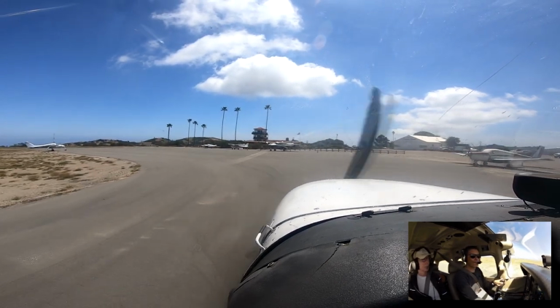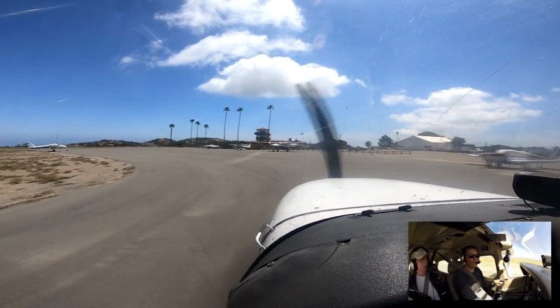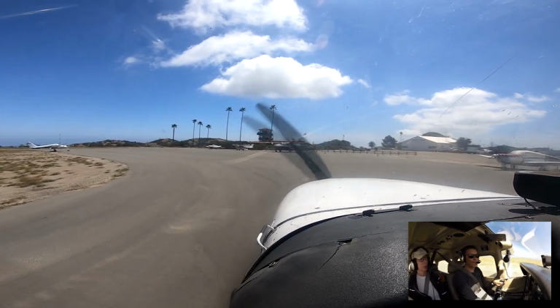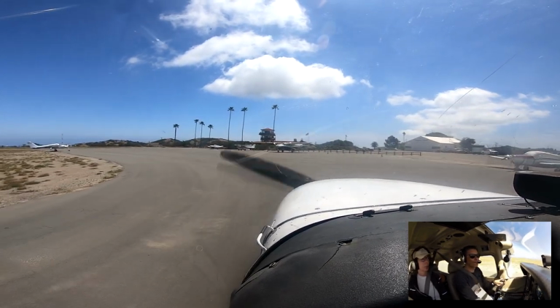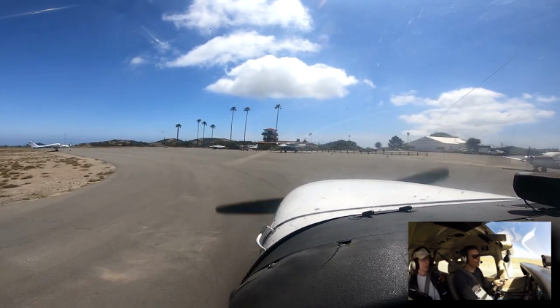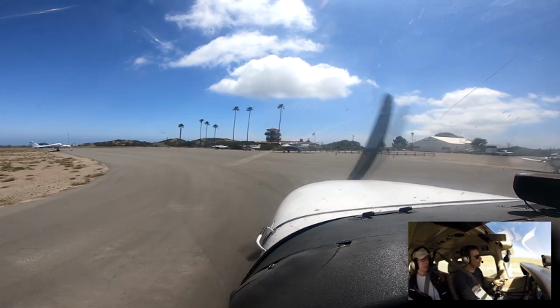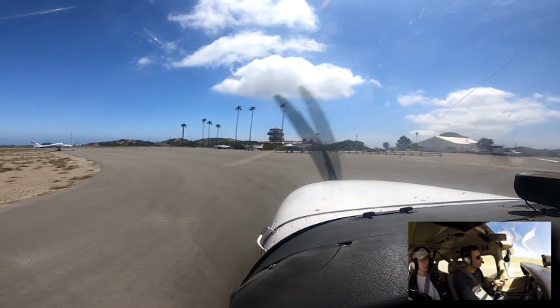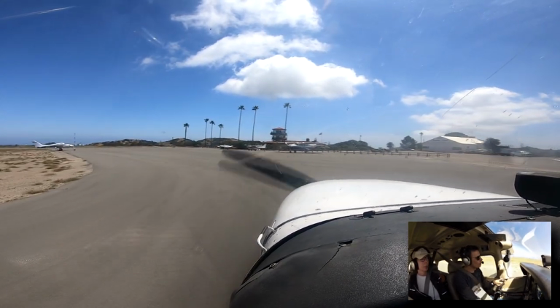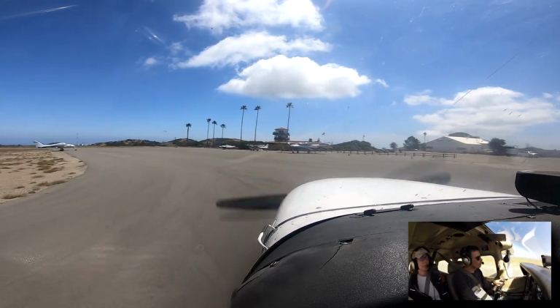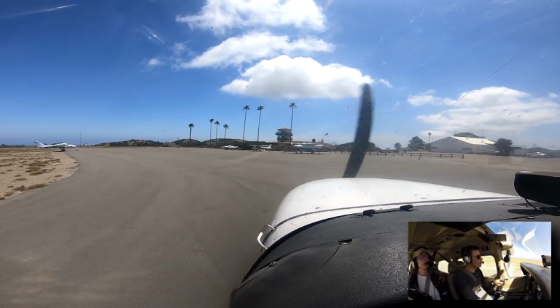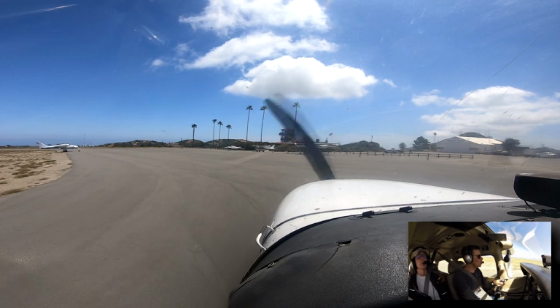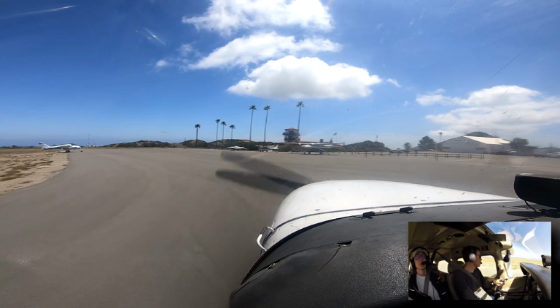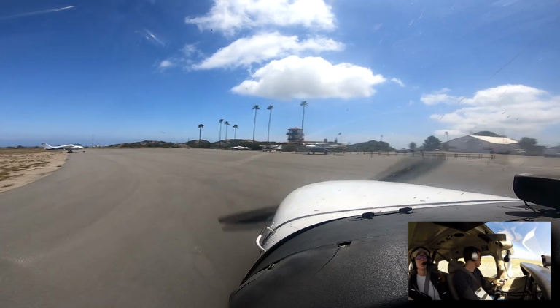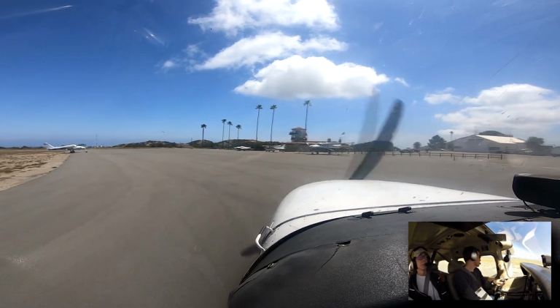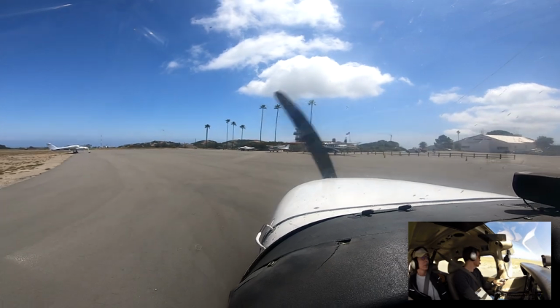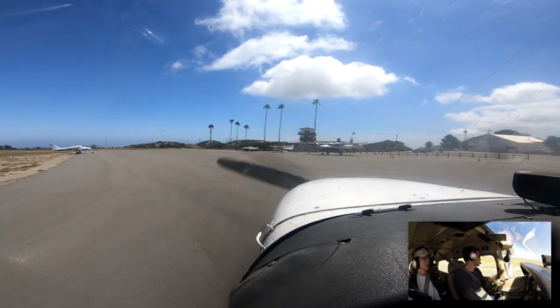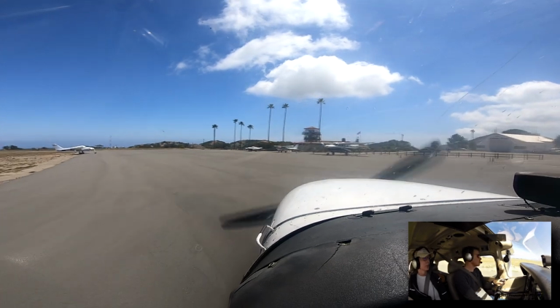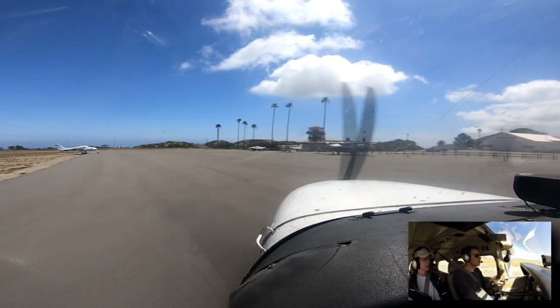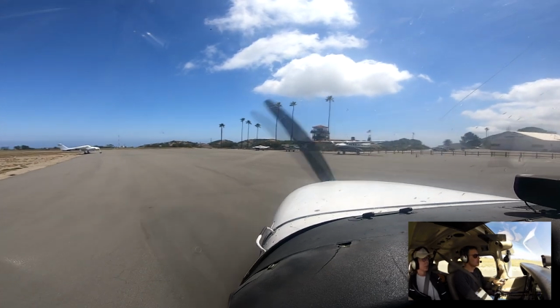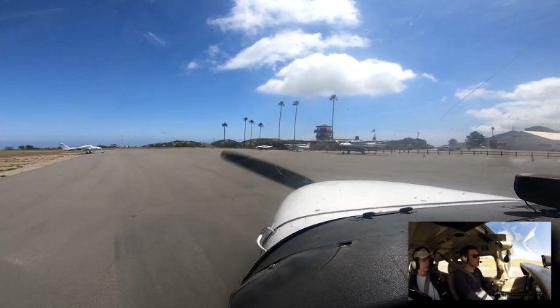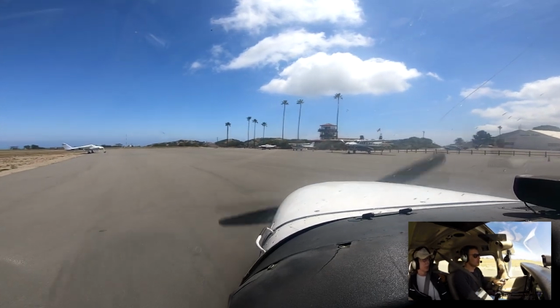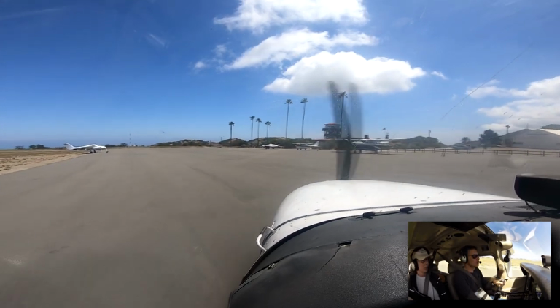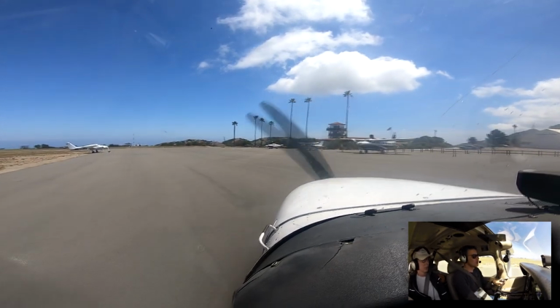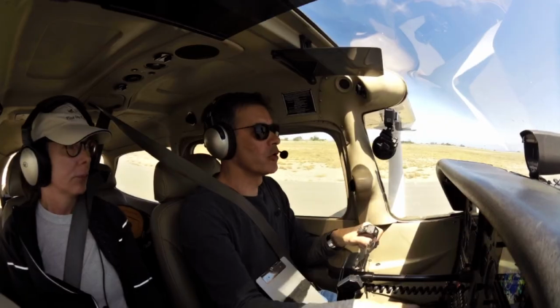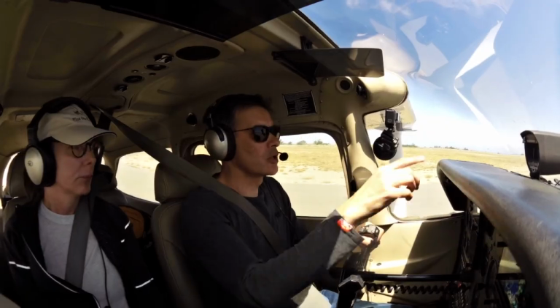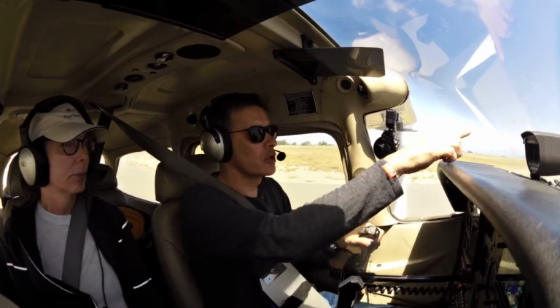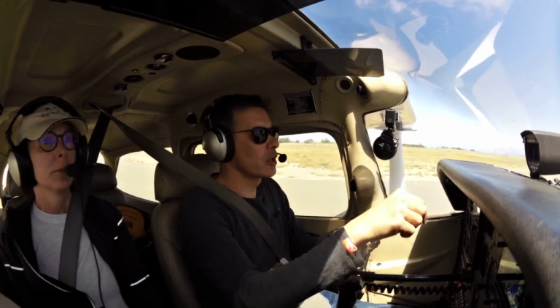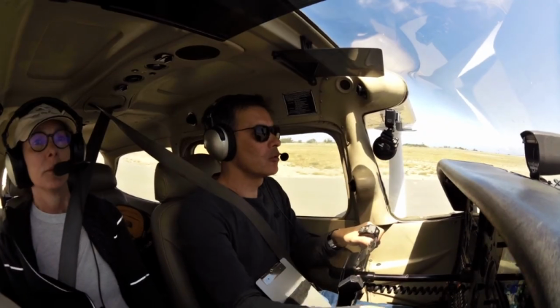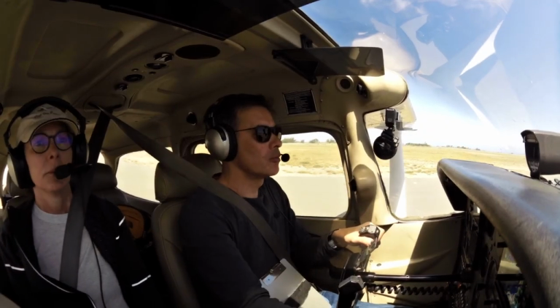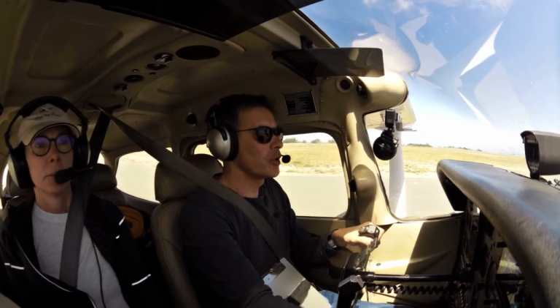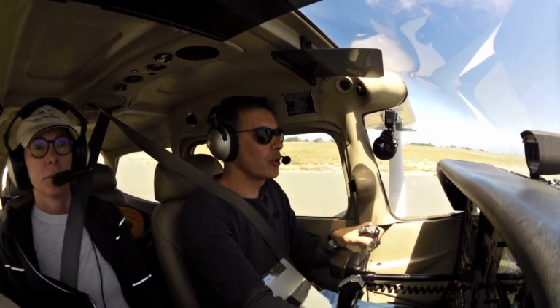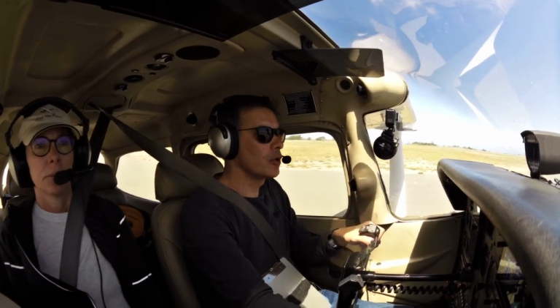Catalina traffic. This plane is going to go in. It's going to be behind the Piper there.